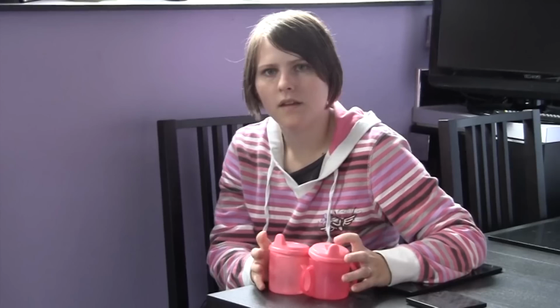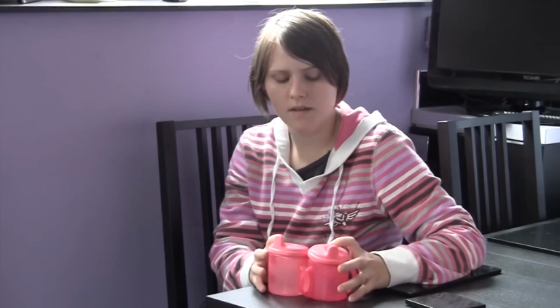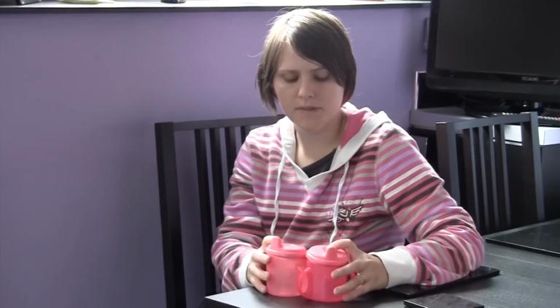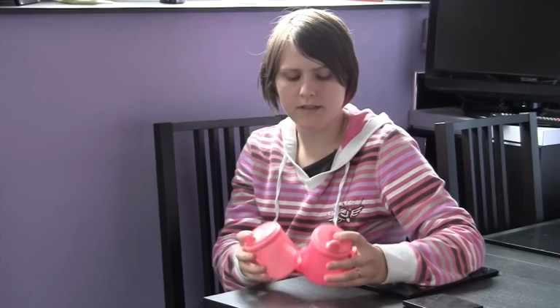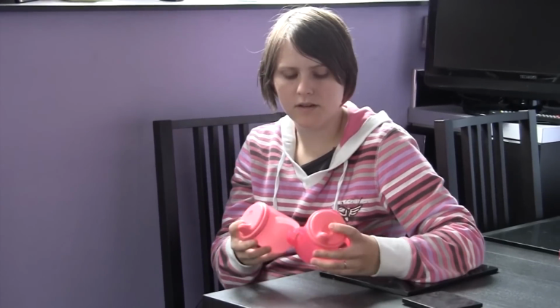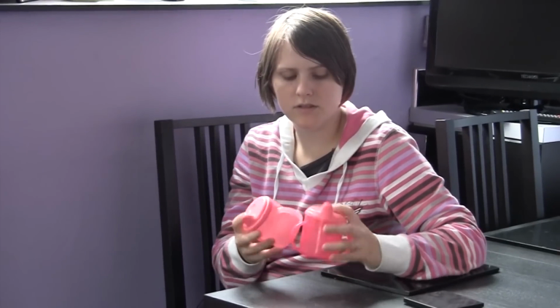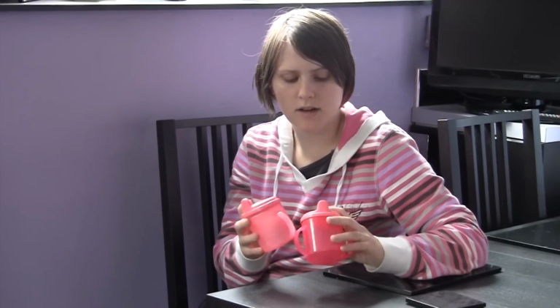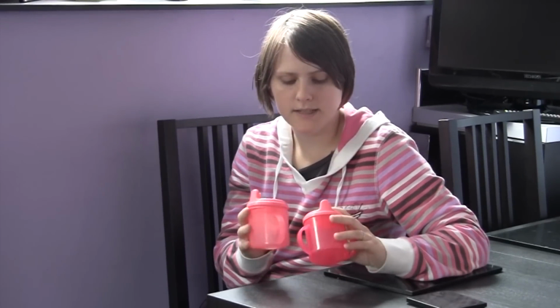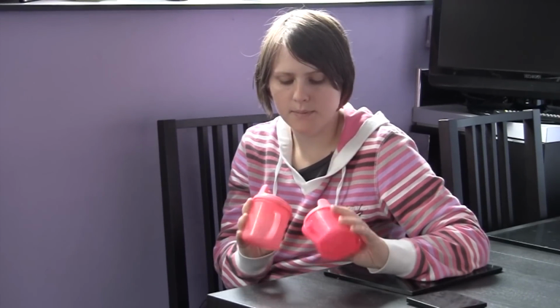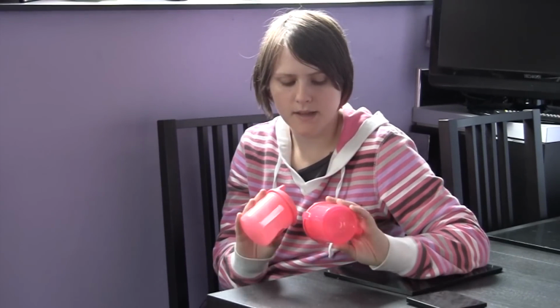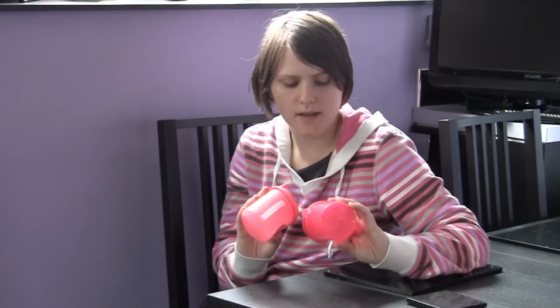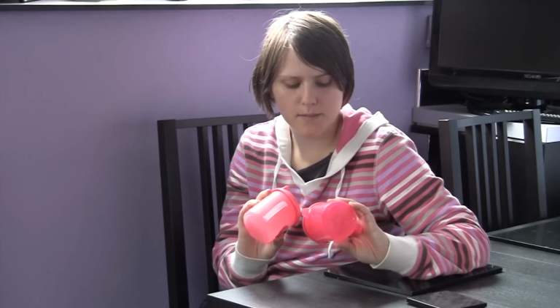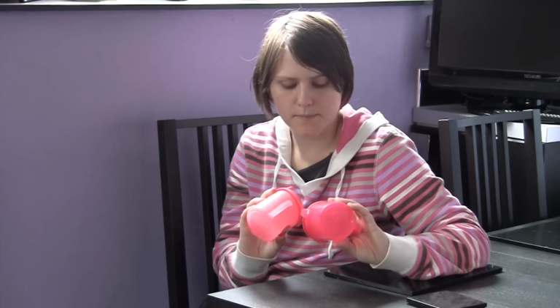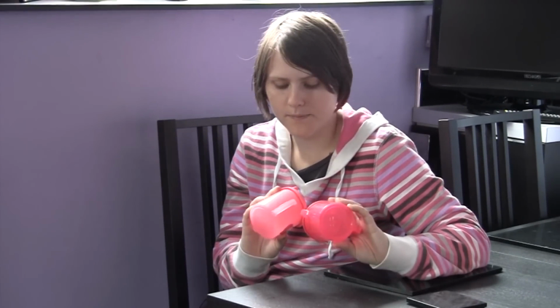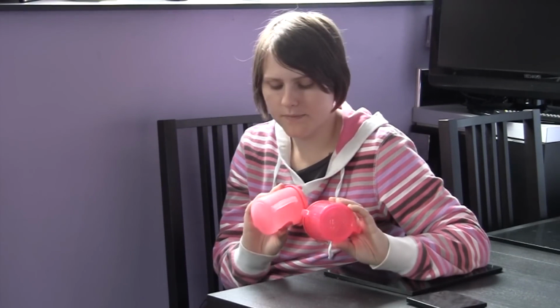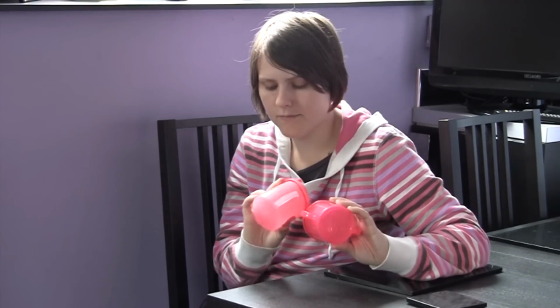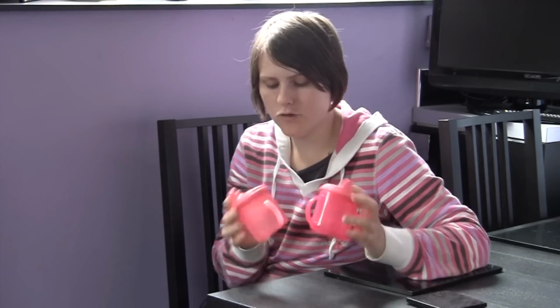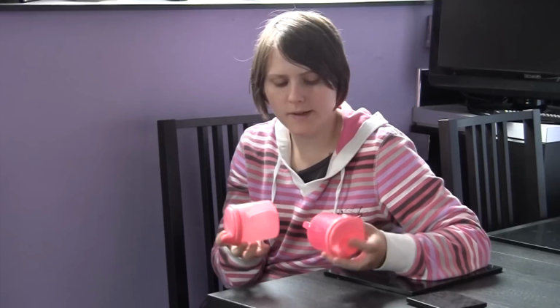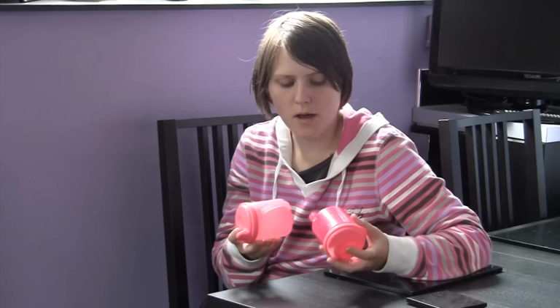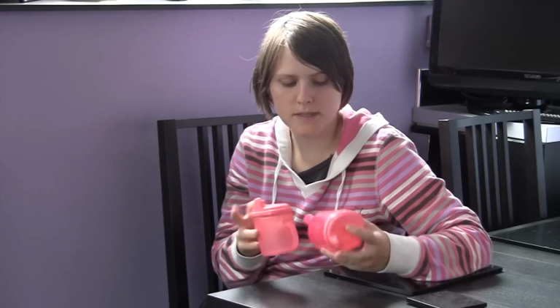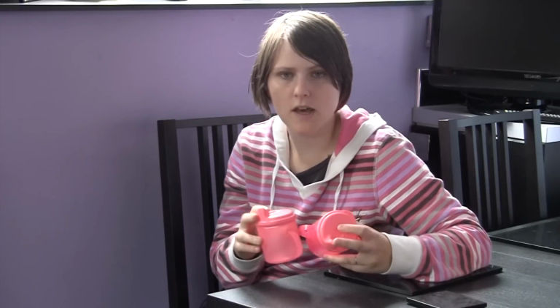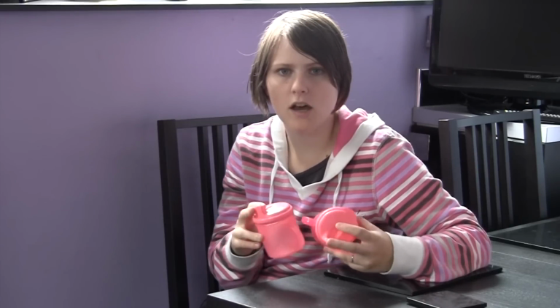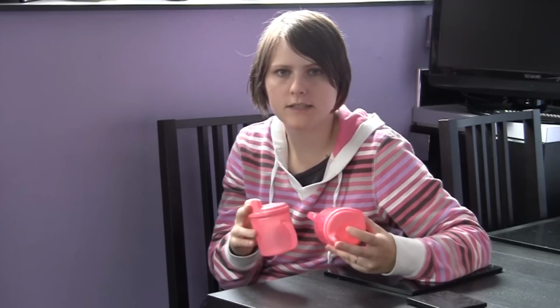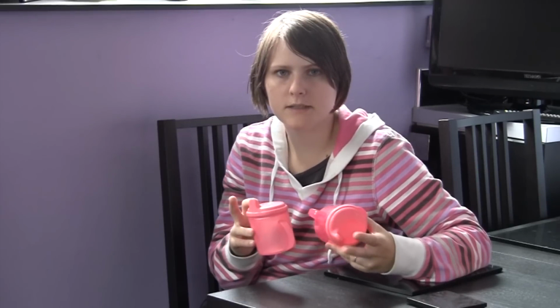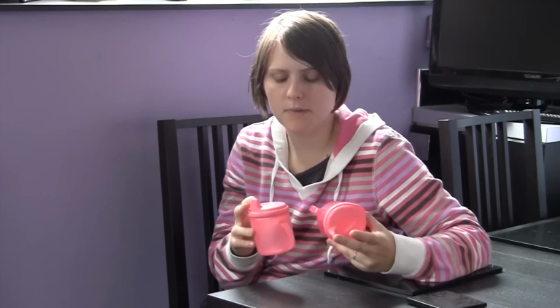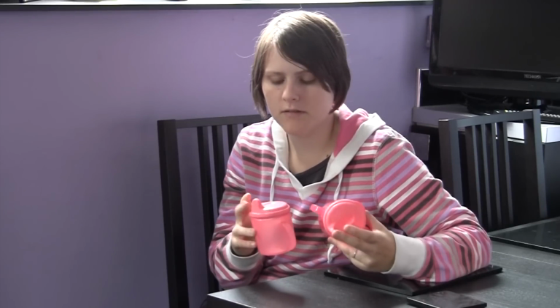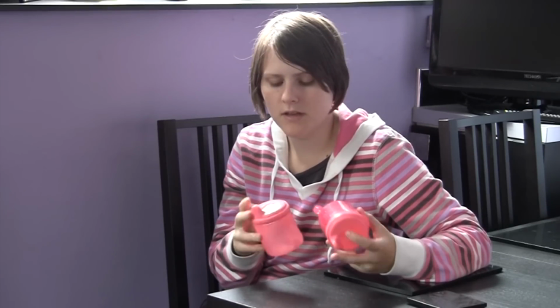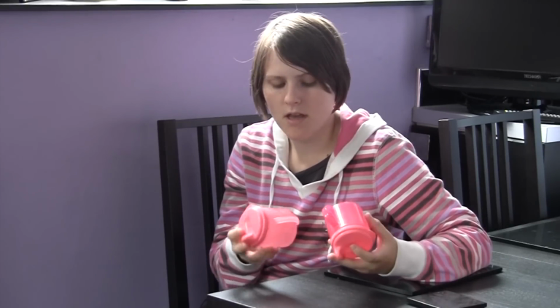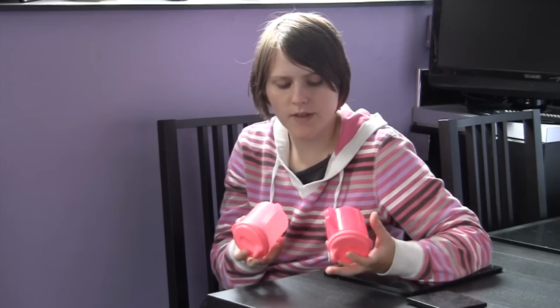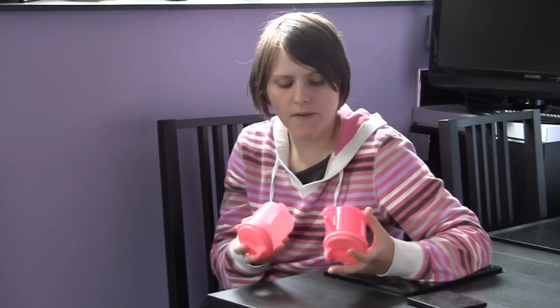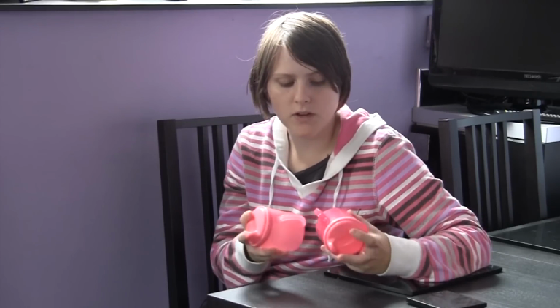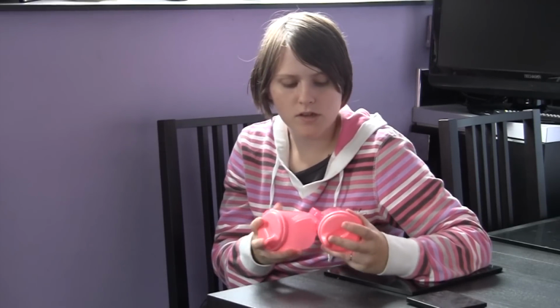These are the tiny Tommee Tippee drink cups. They're hard to spill. They're very good.